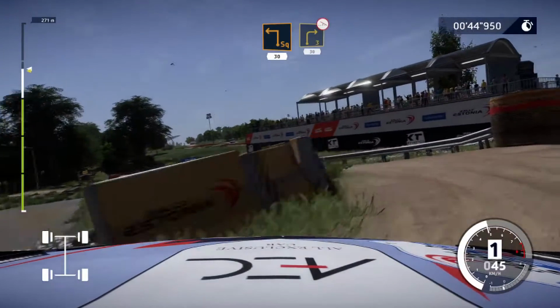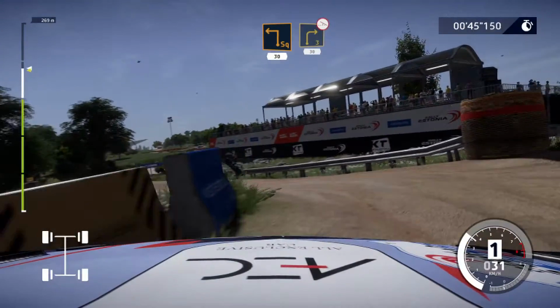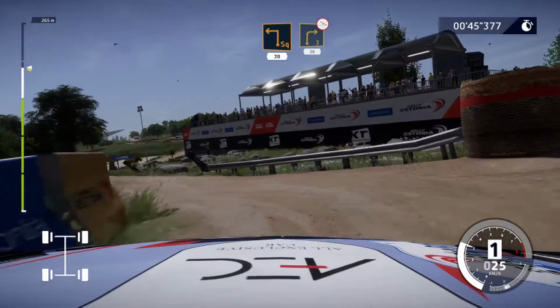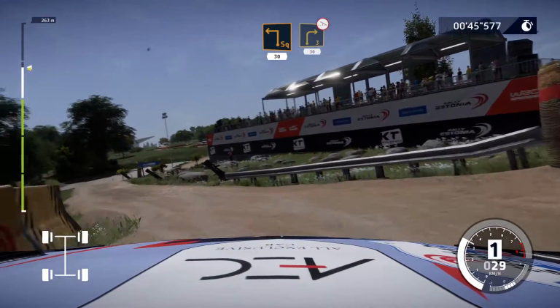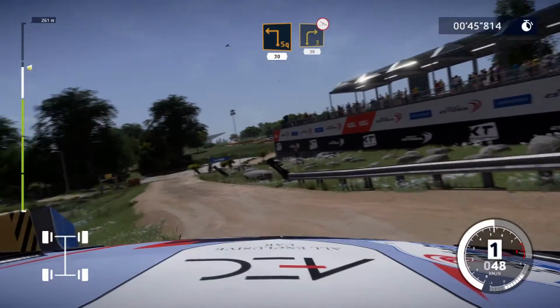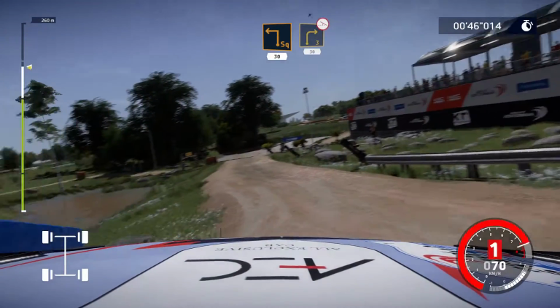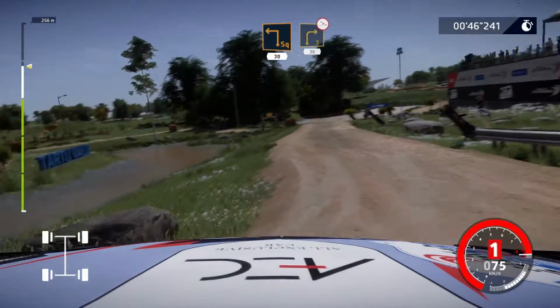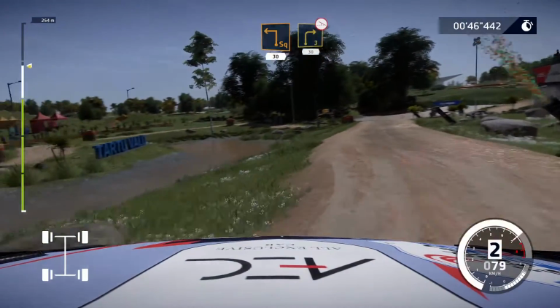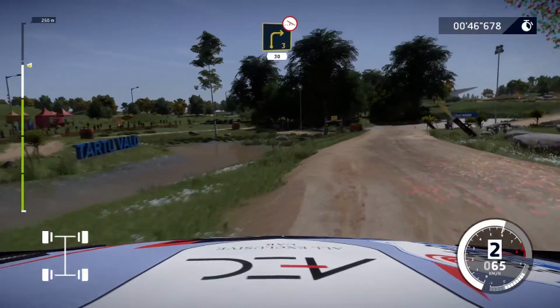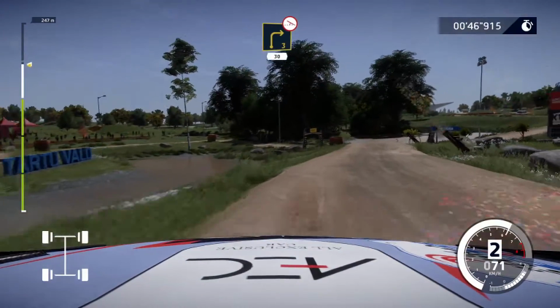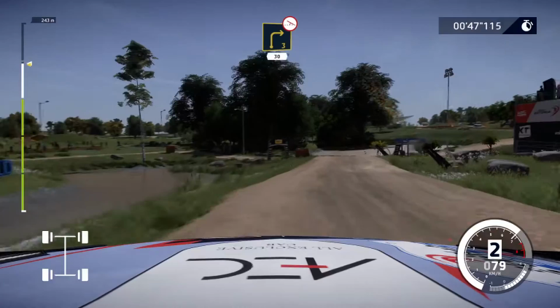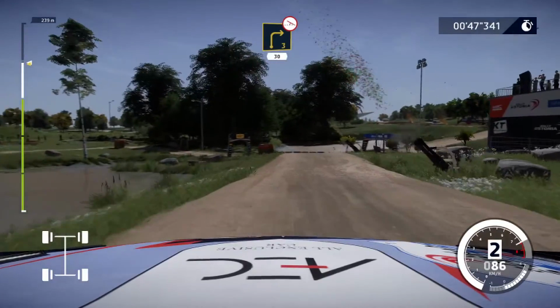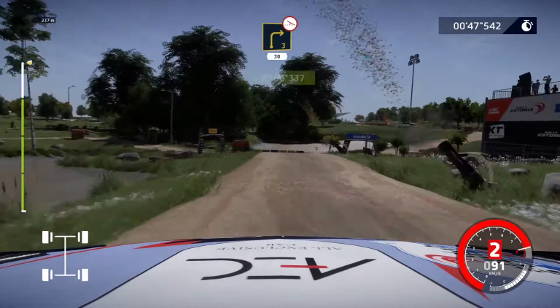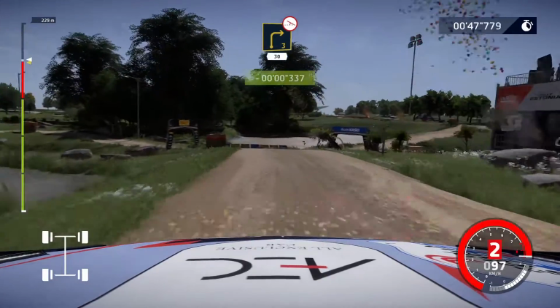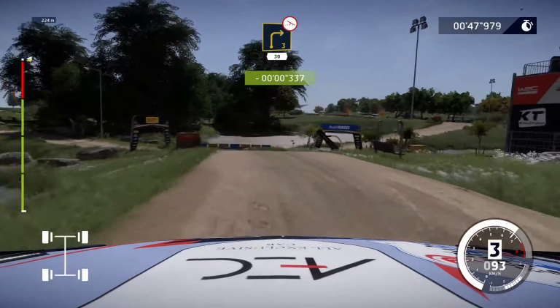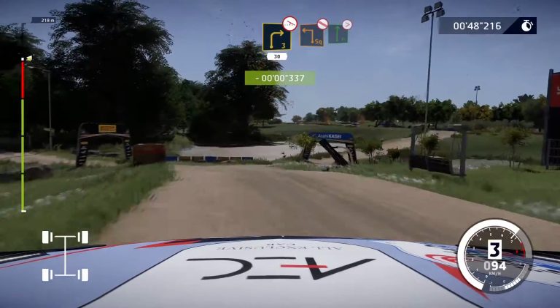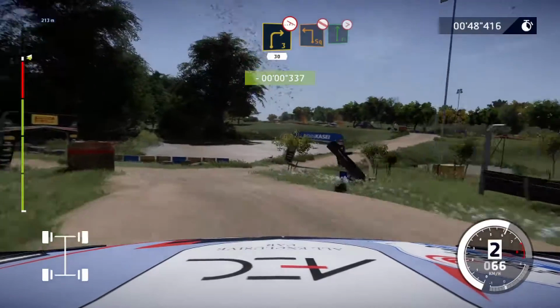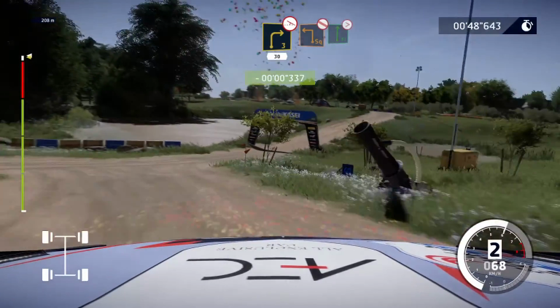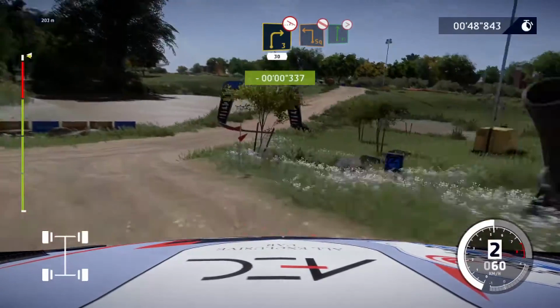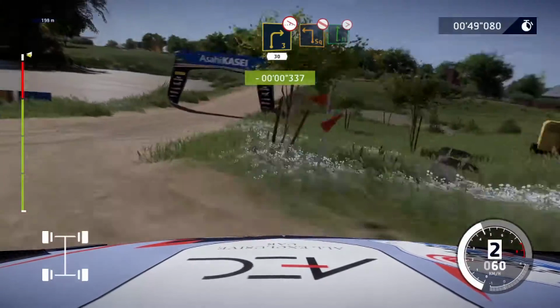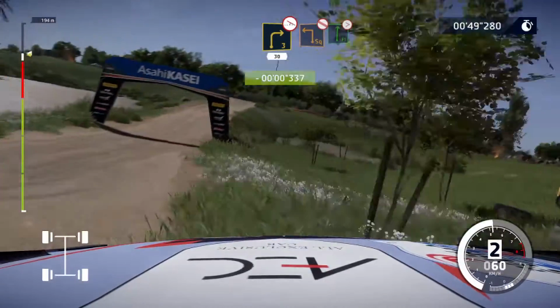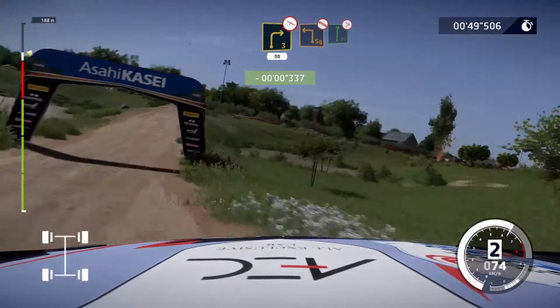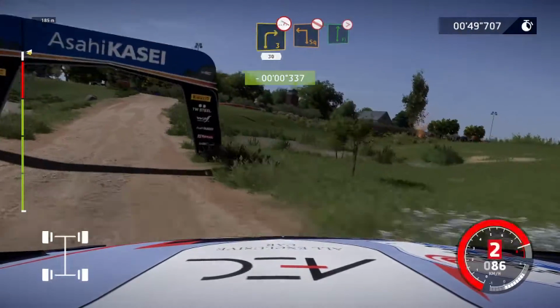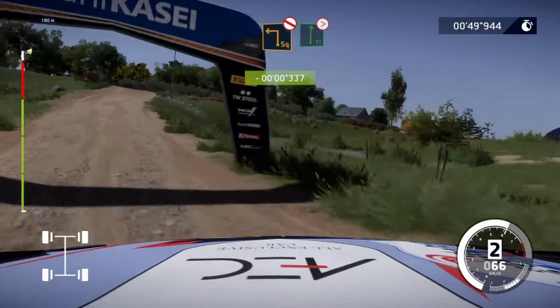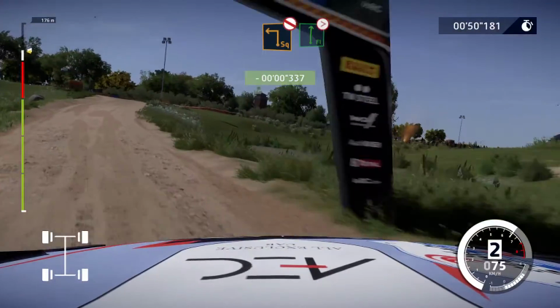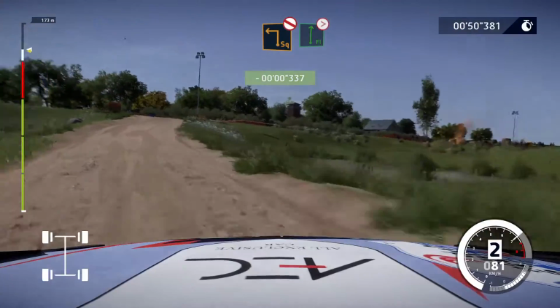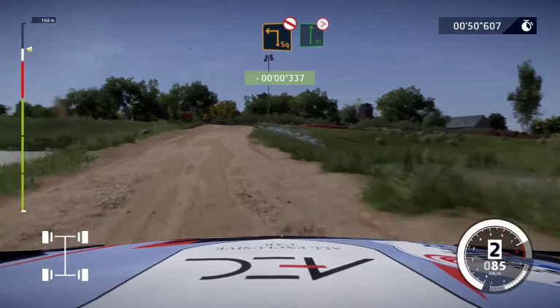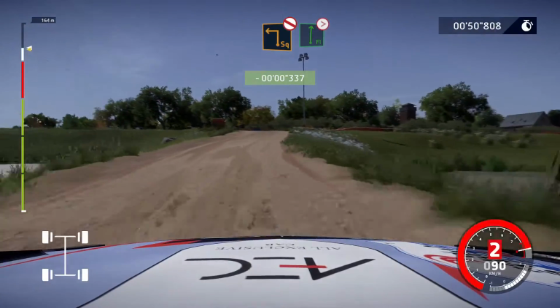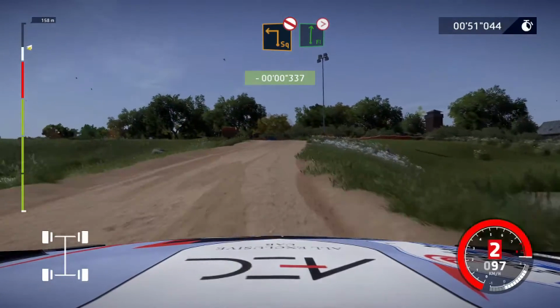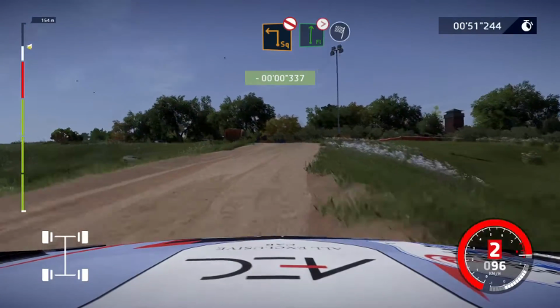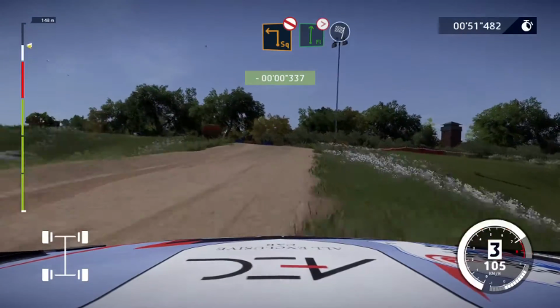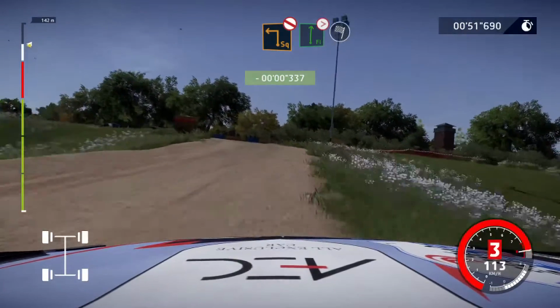Caution, right 3, off camber, tree in, 30. Square left, don't cut, and flat right, tight ends. The finish.